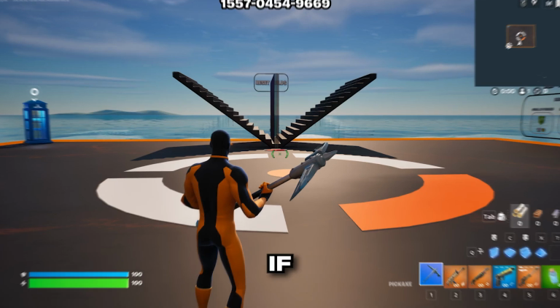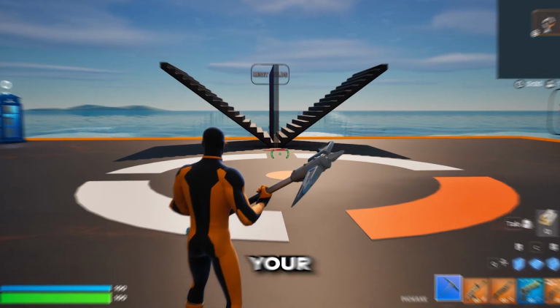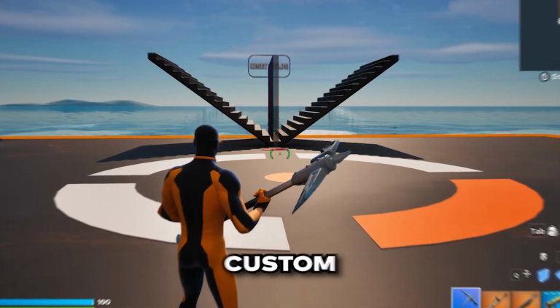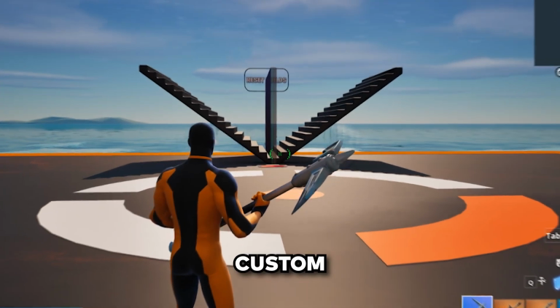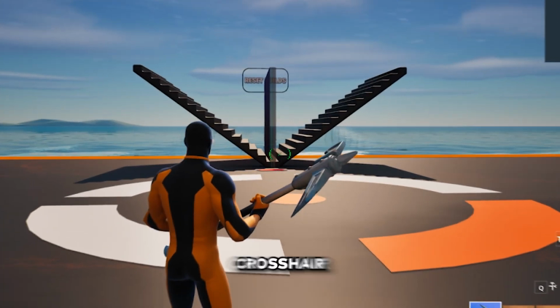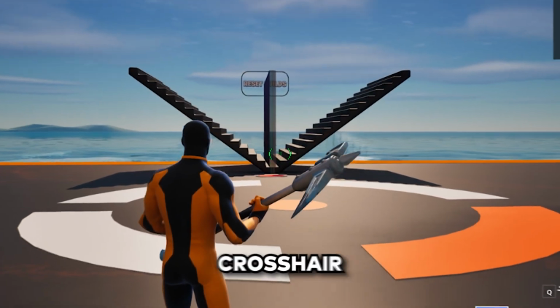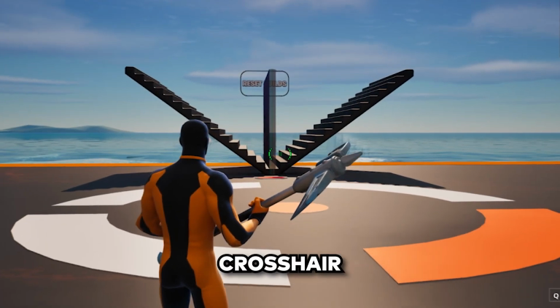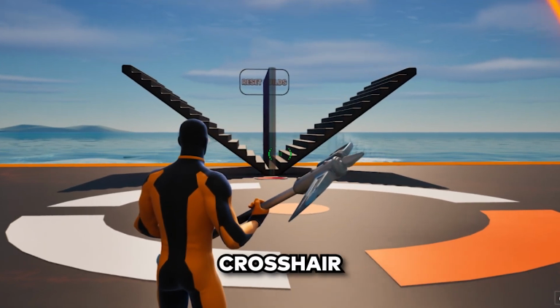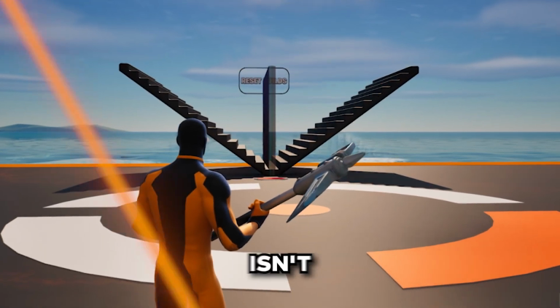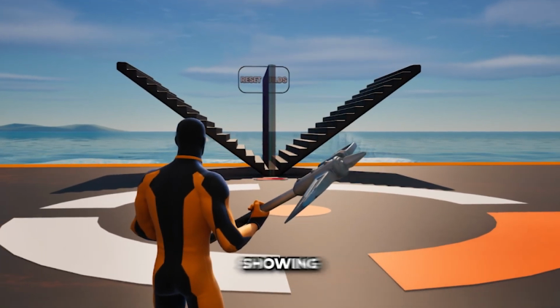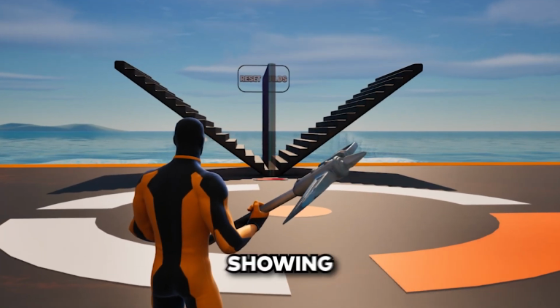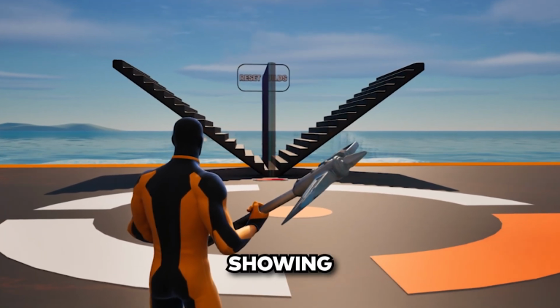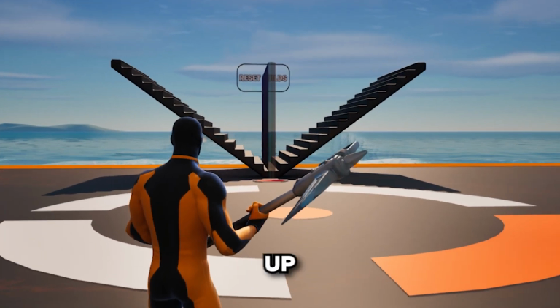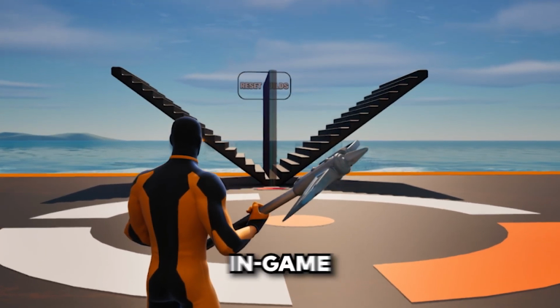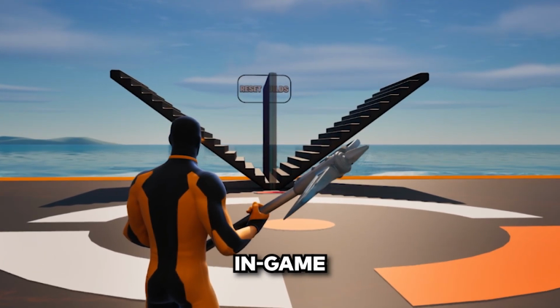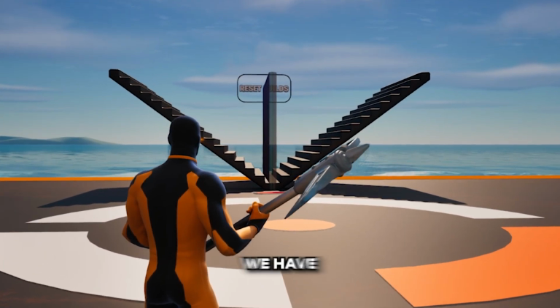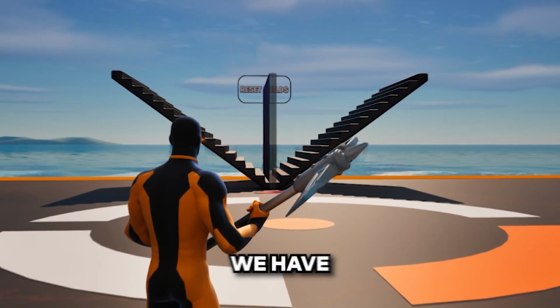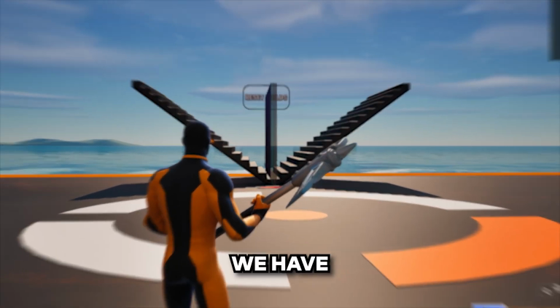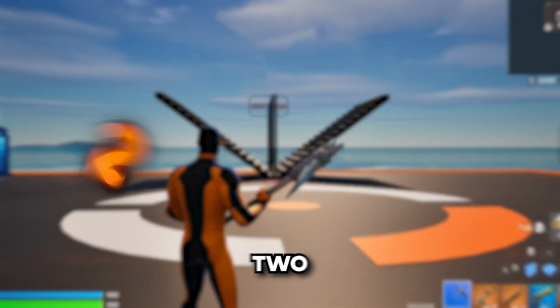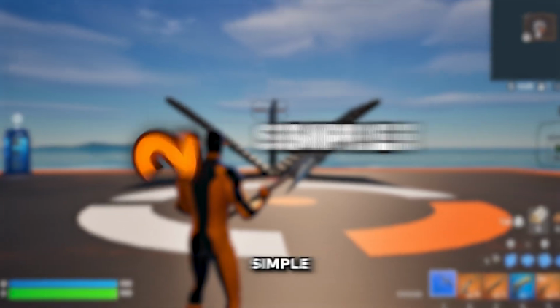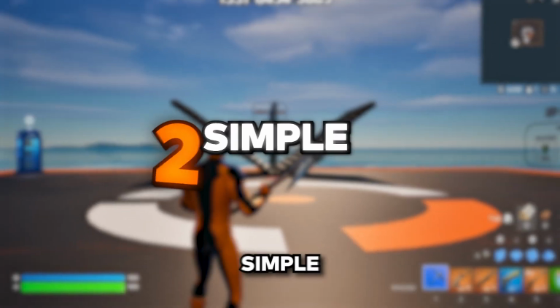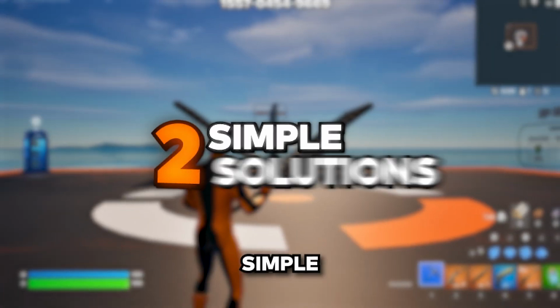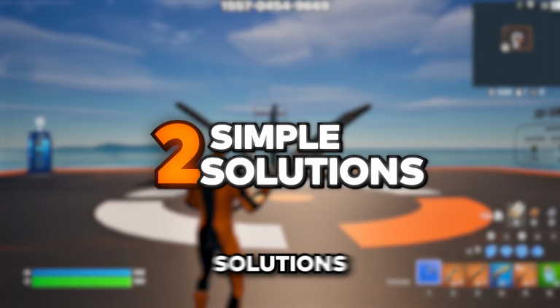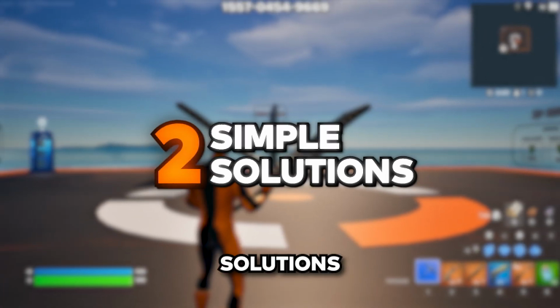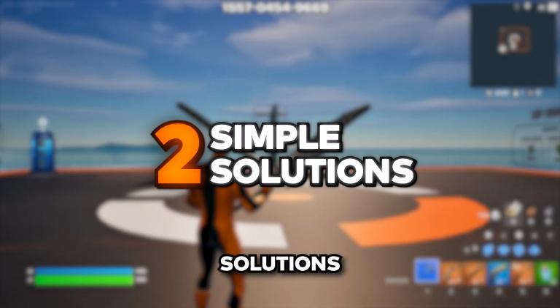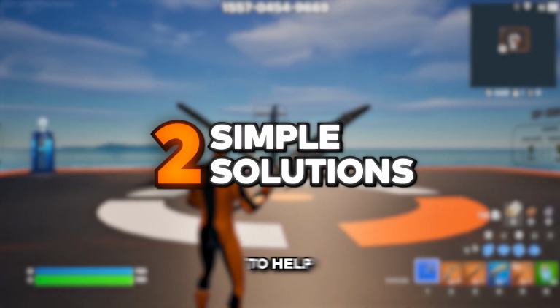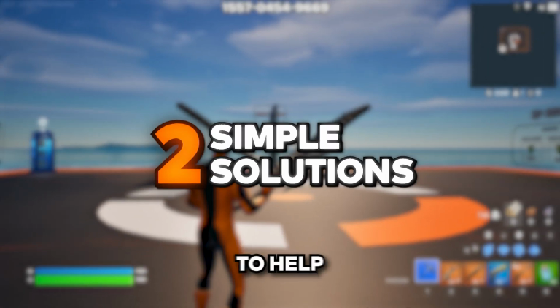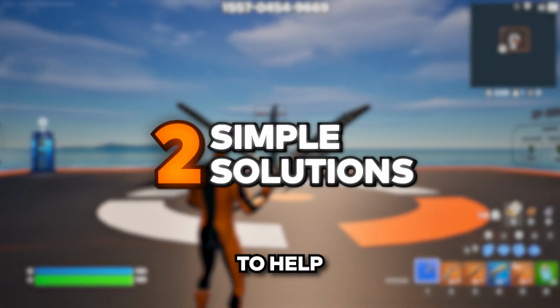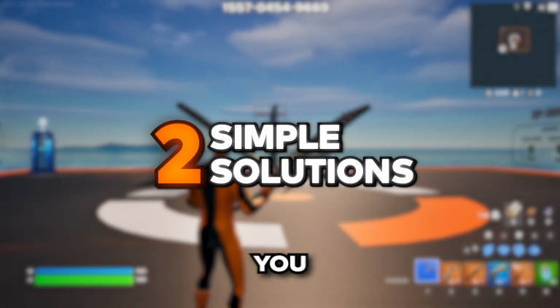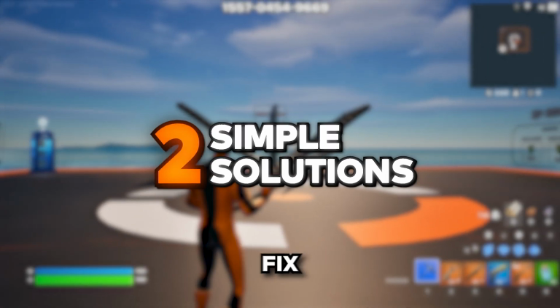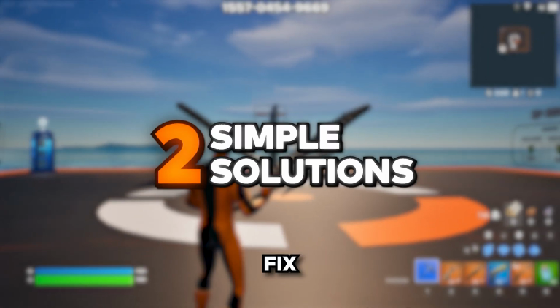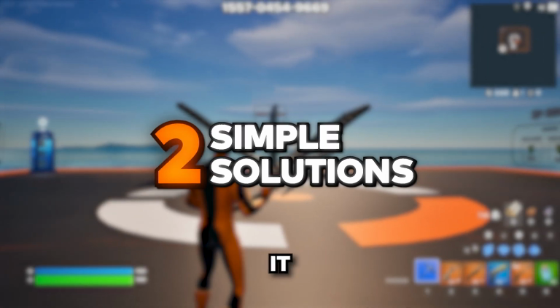If your custom crosshair isn't showing up in-game, we have two simple solutions to help you fix it.